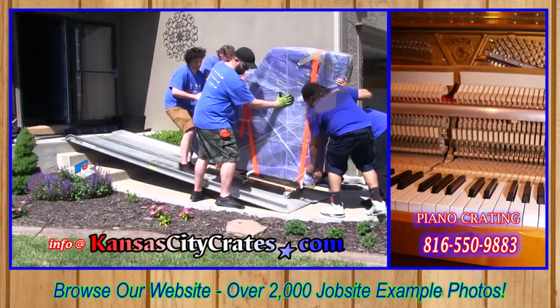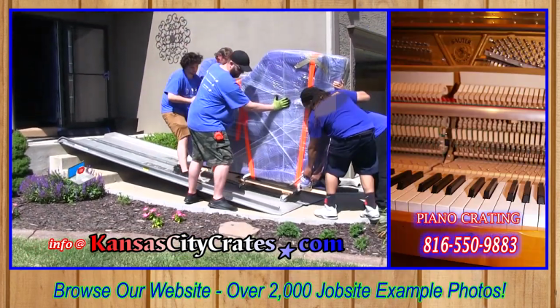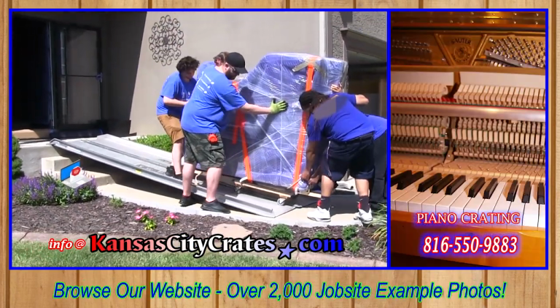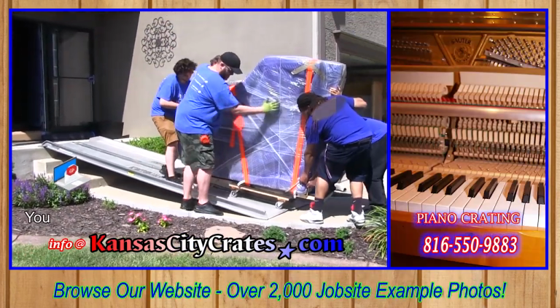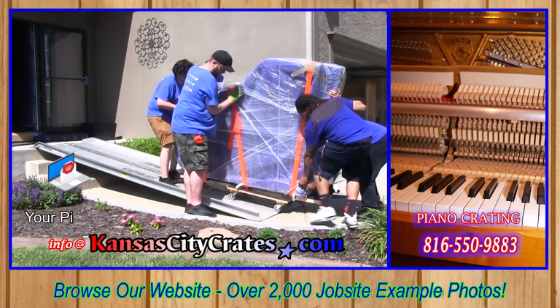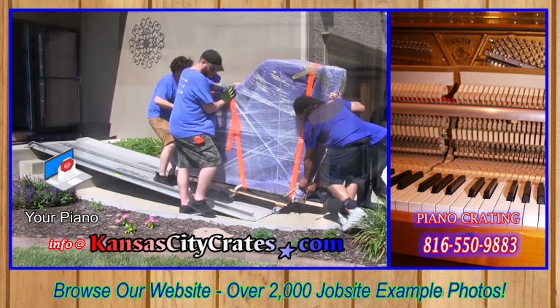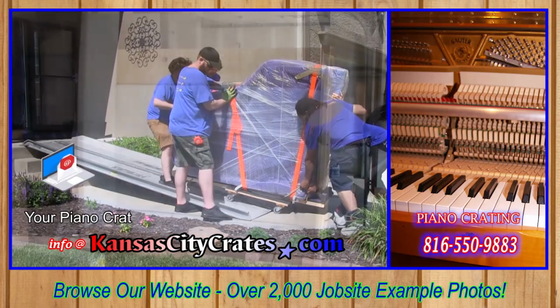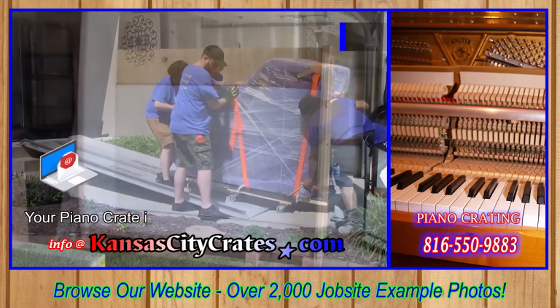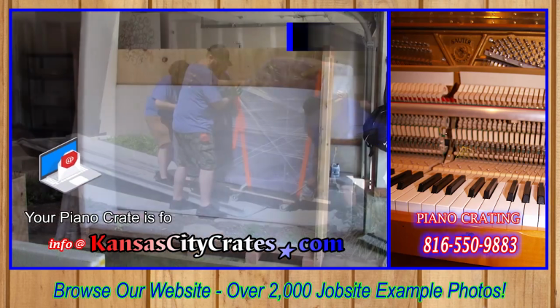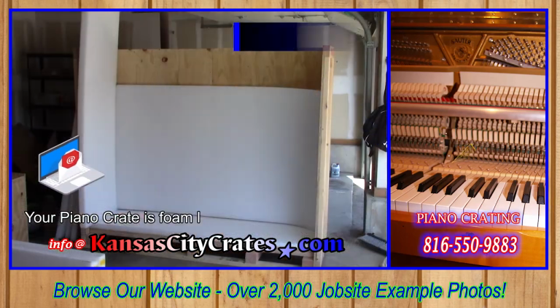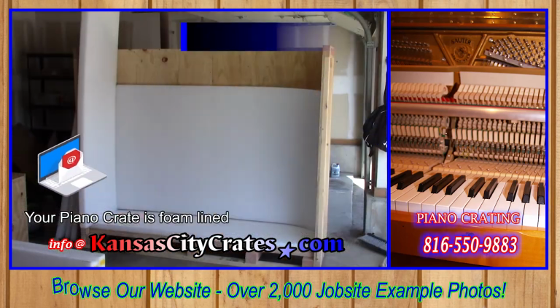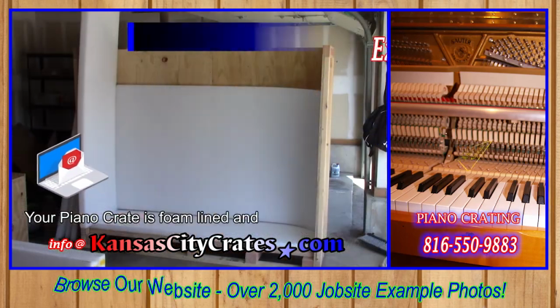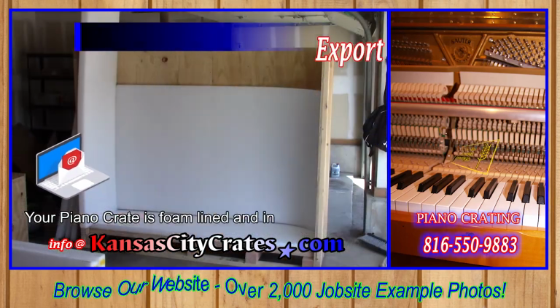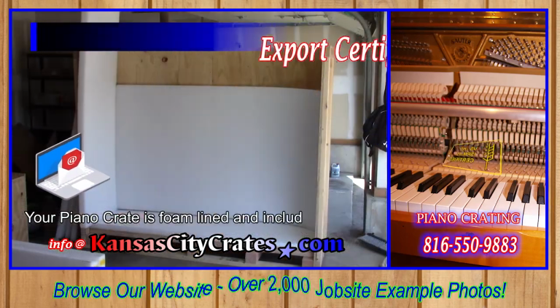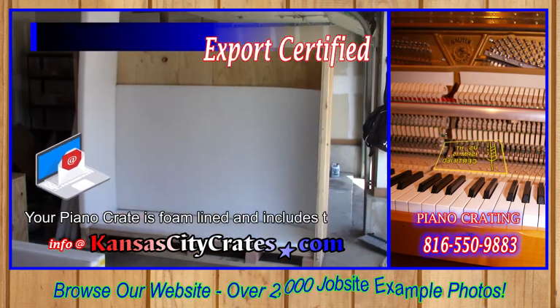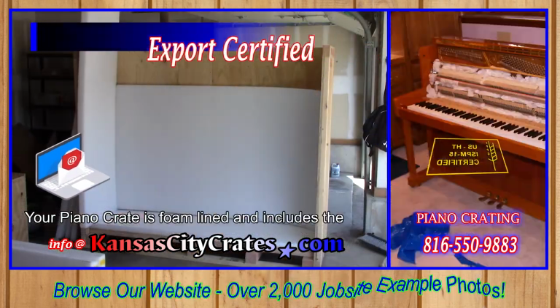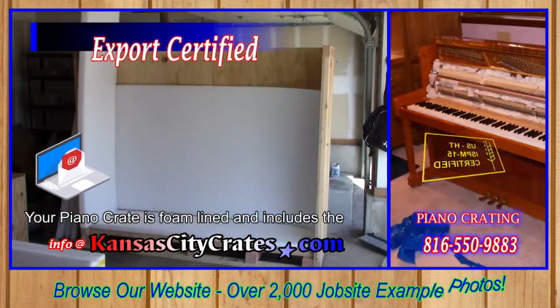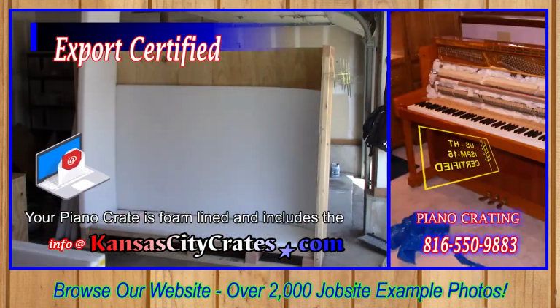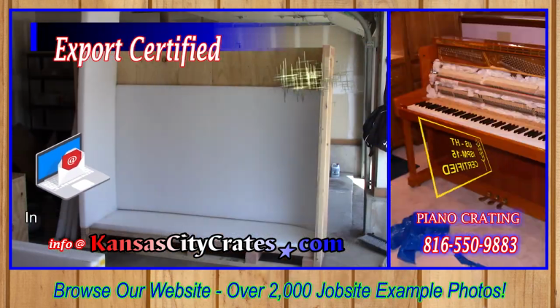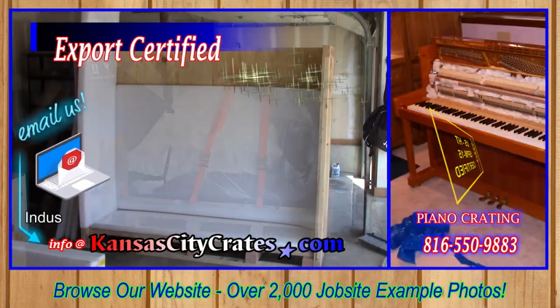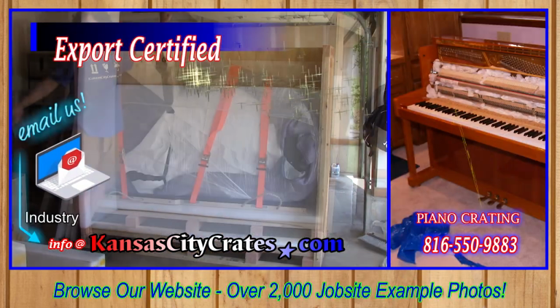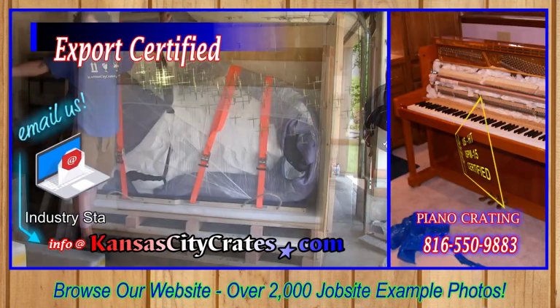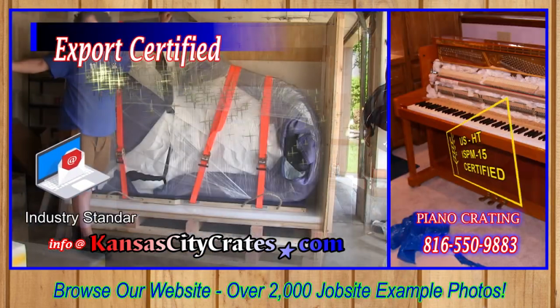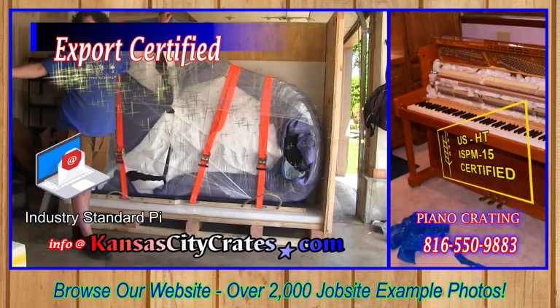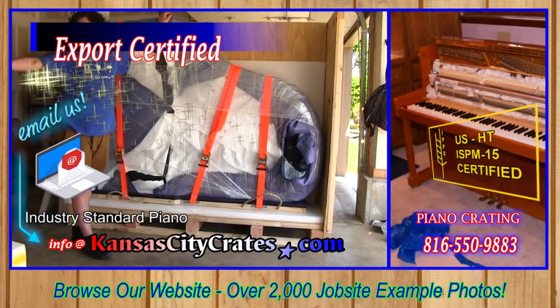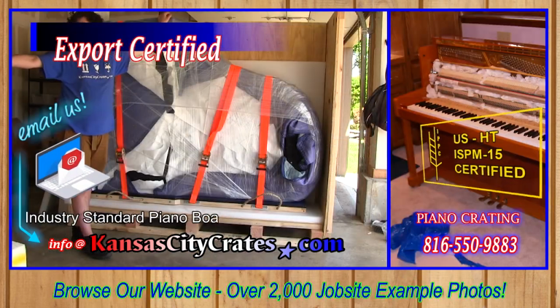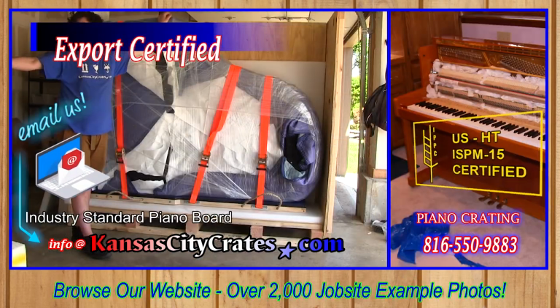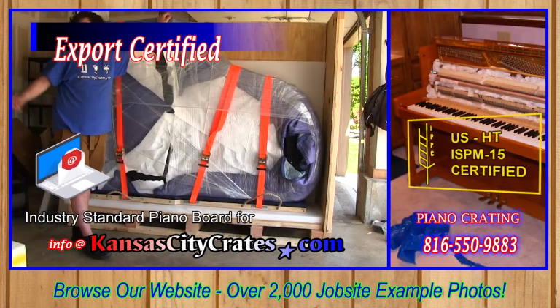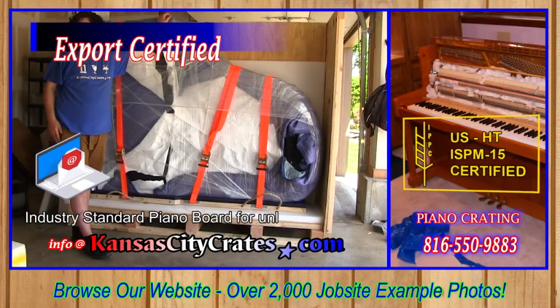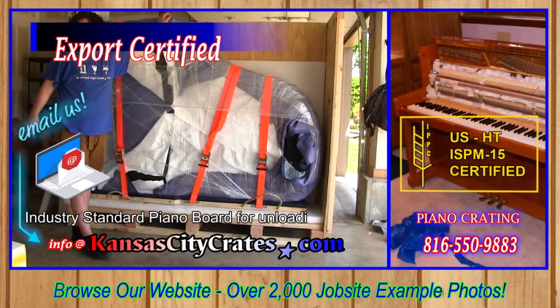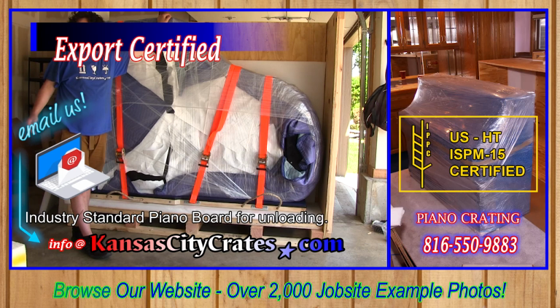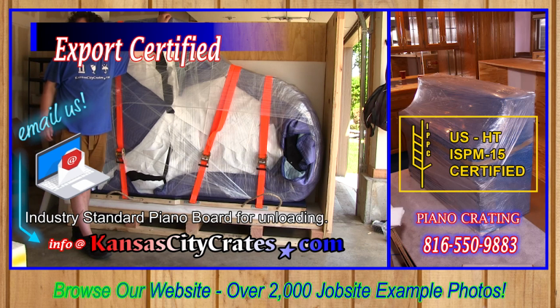Your piano crate is foam-lined and includes the industry-standard piano board for unloading.